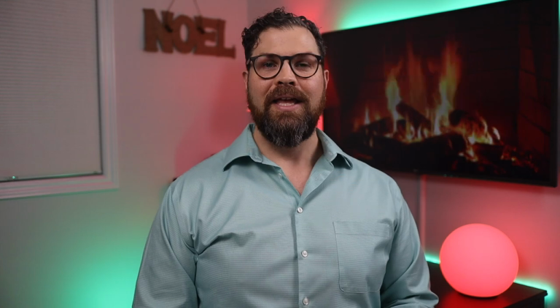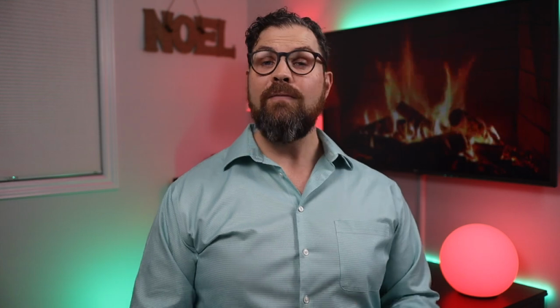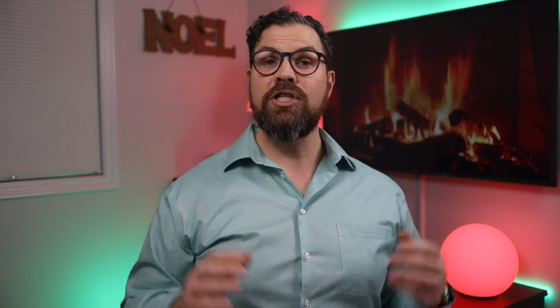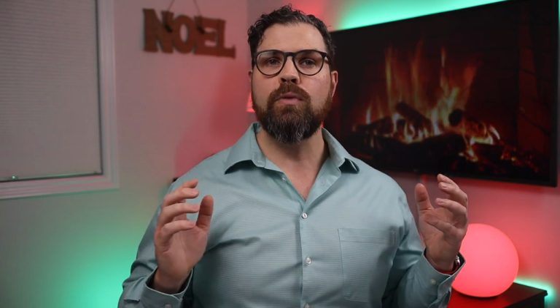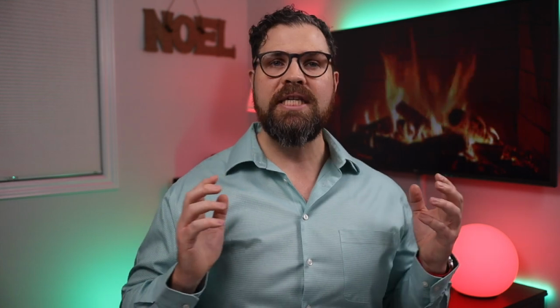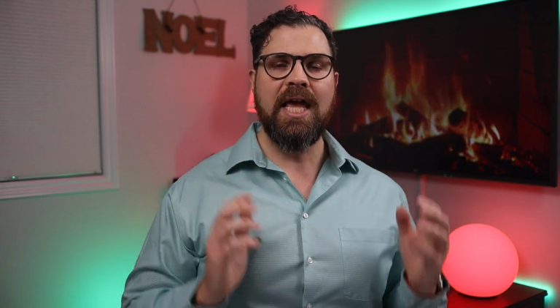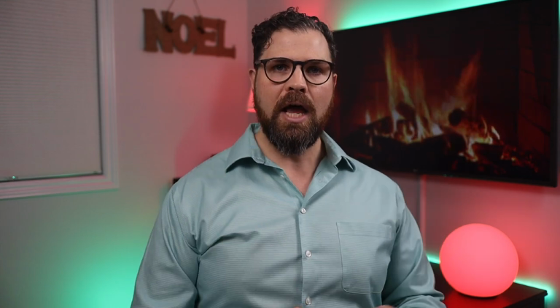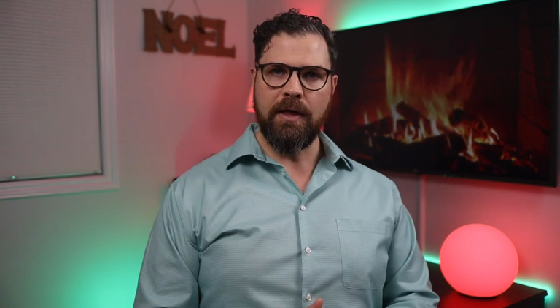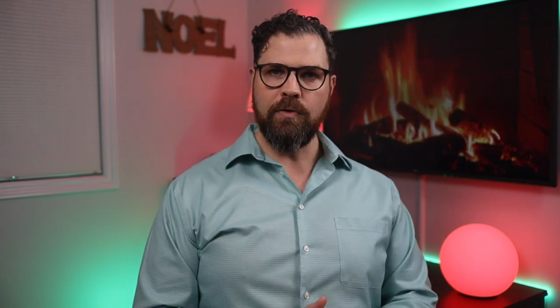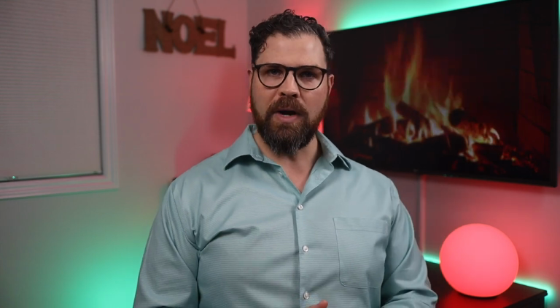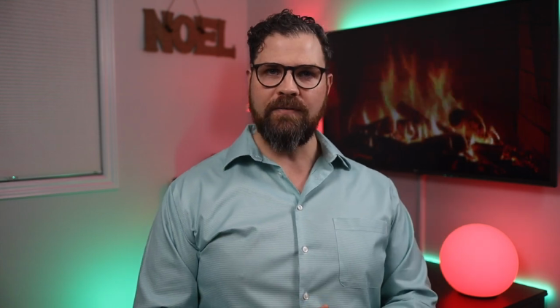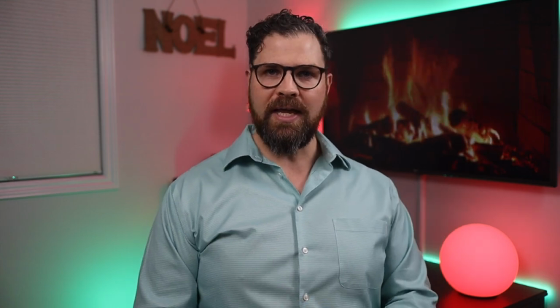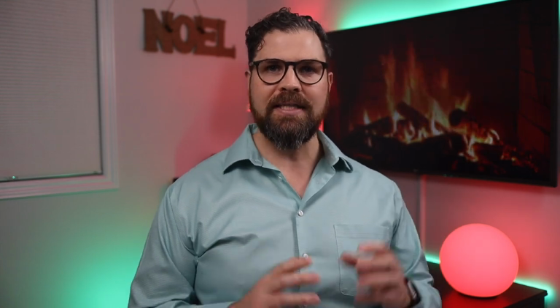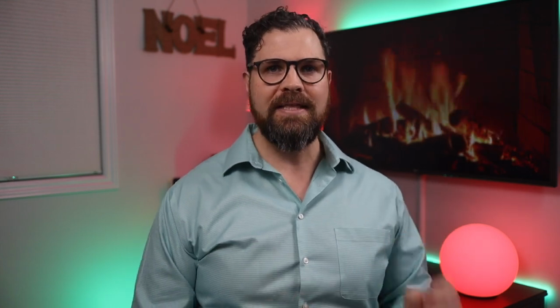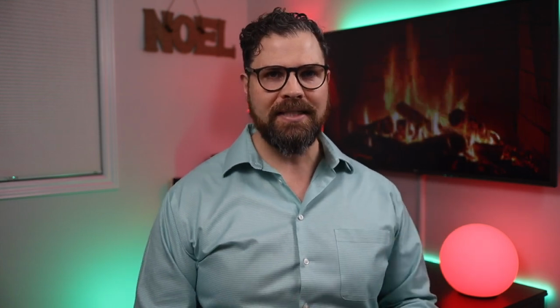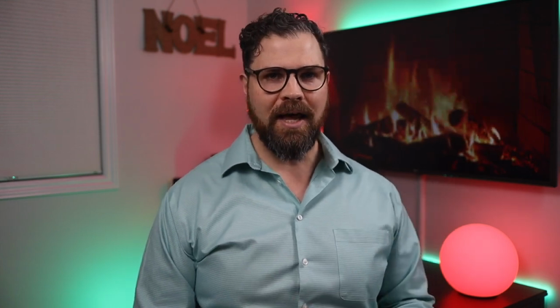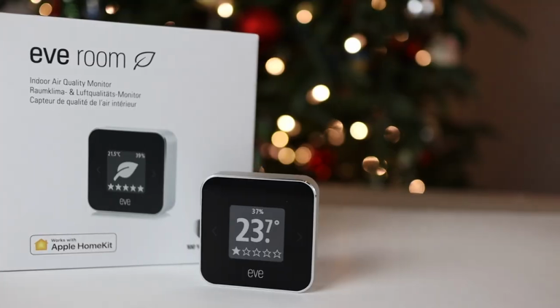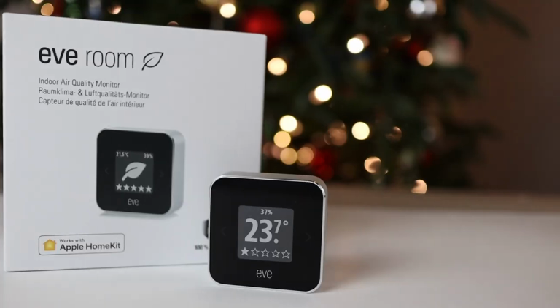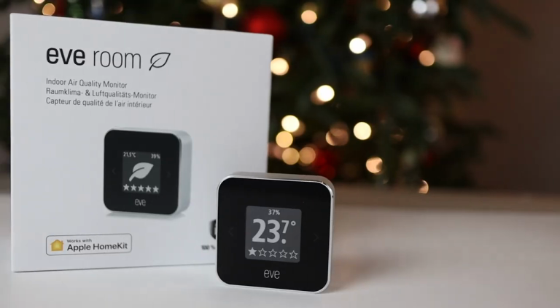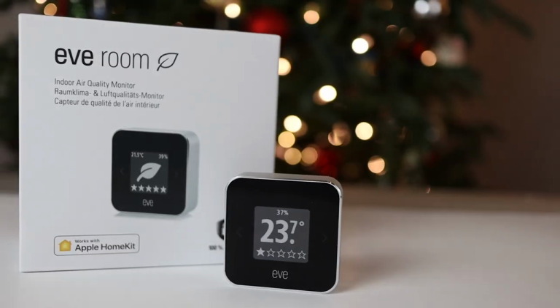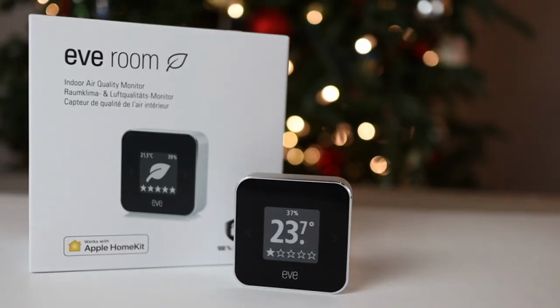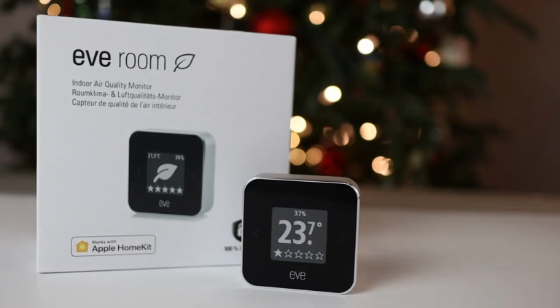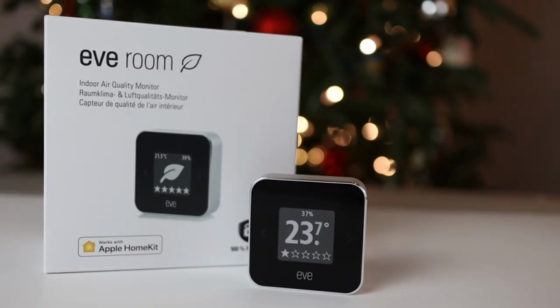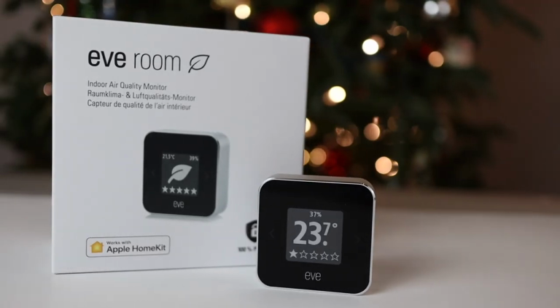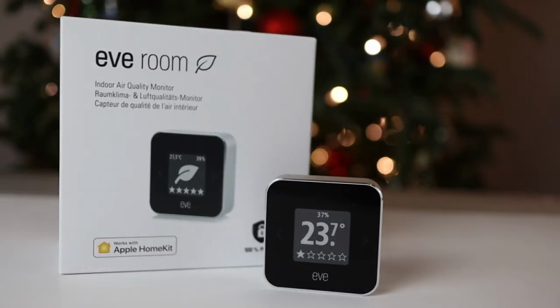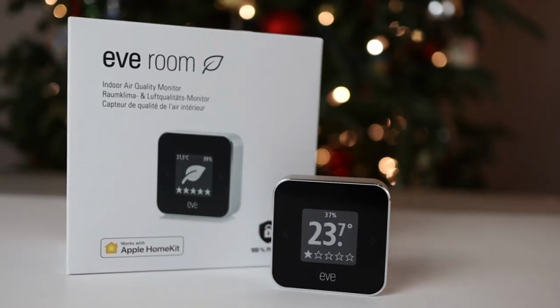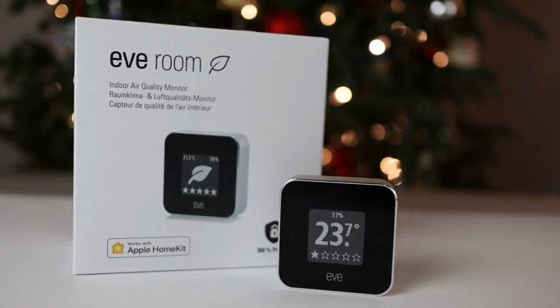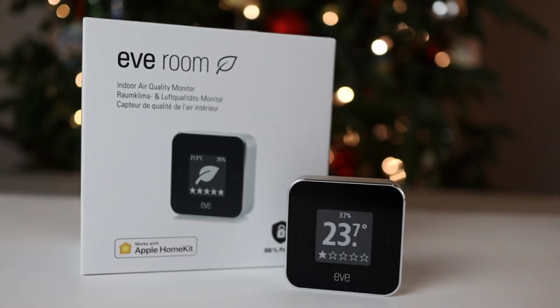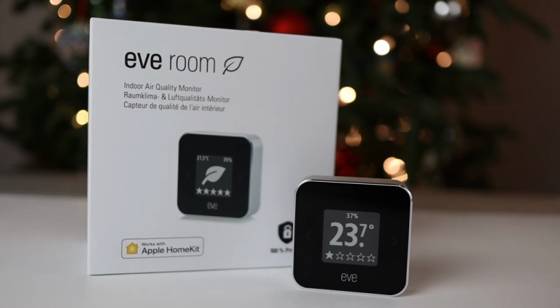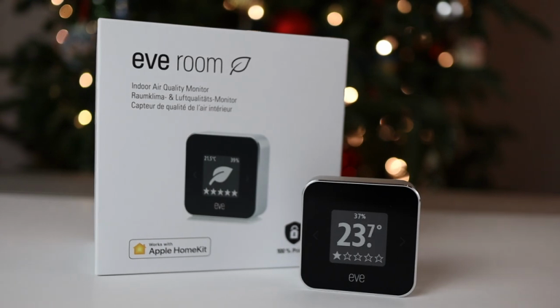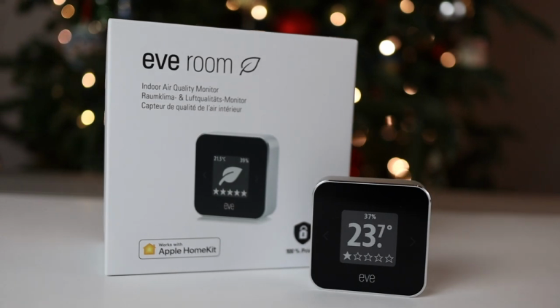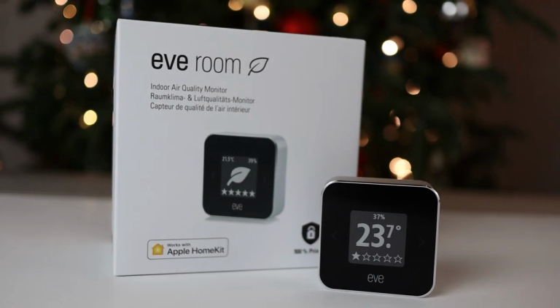Eve has just released yet another Thread device, this time it's Eve Room. Let me tell you all about it.